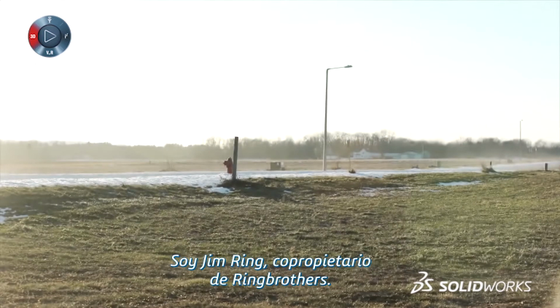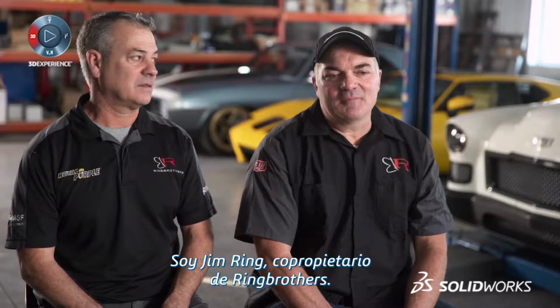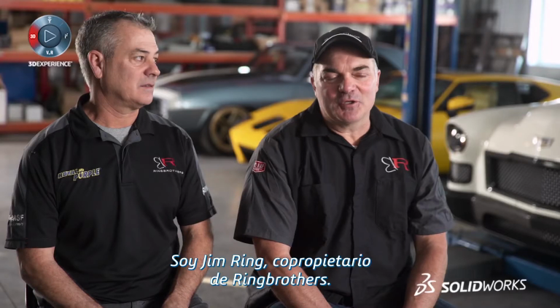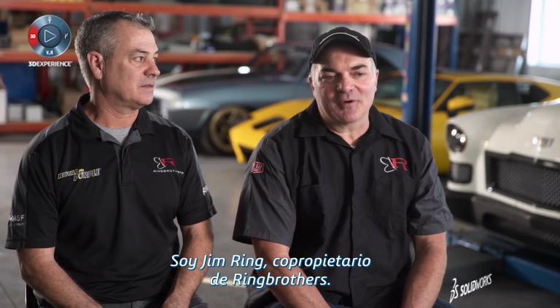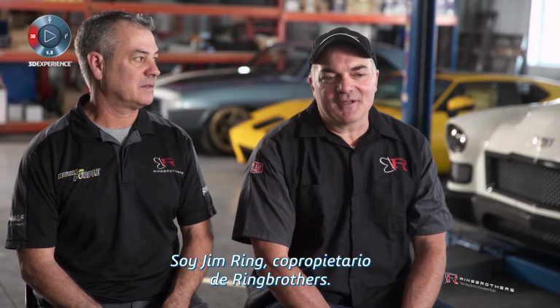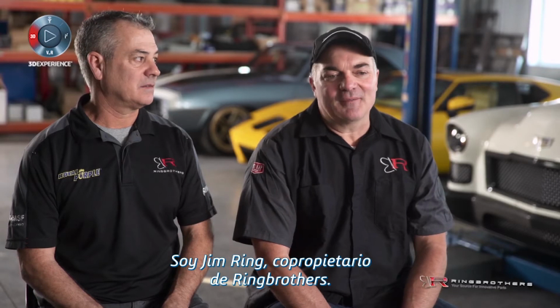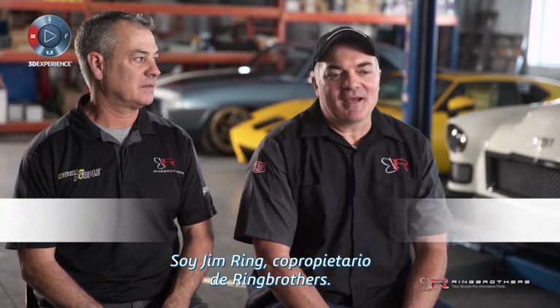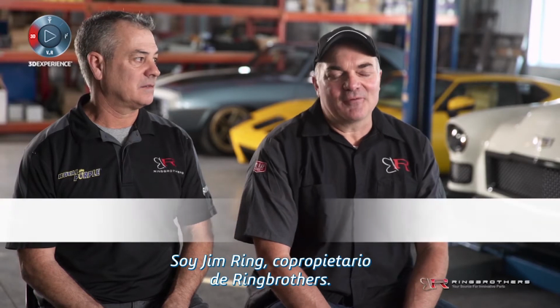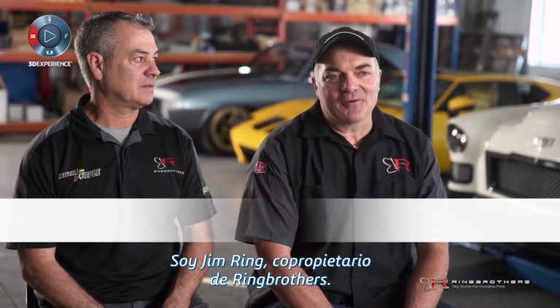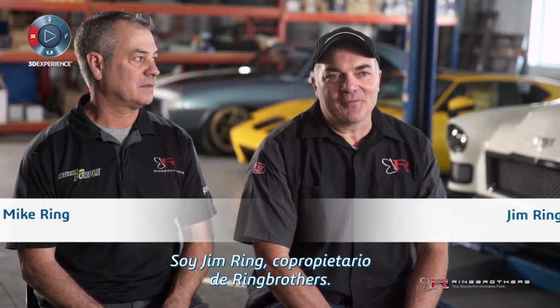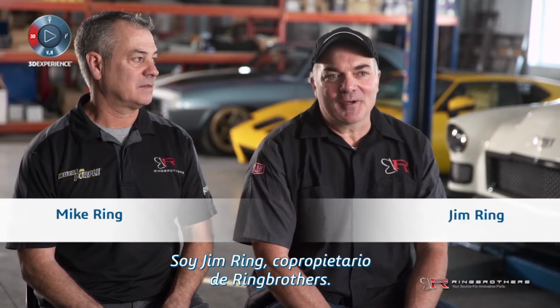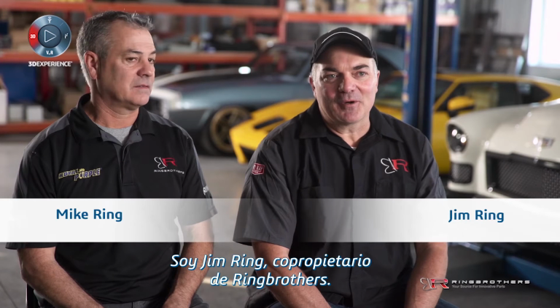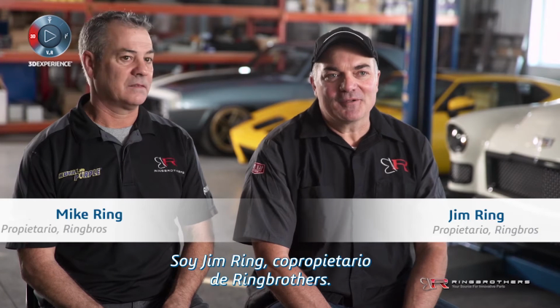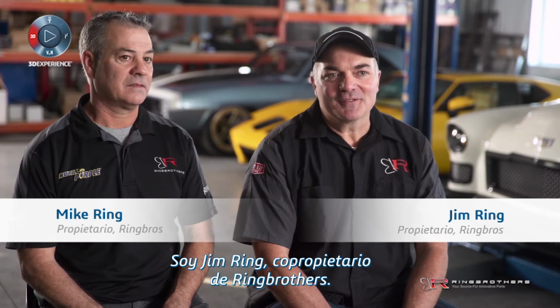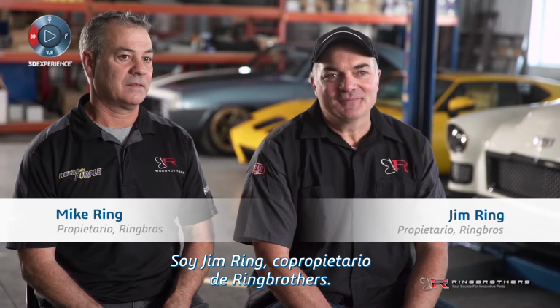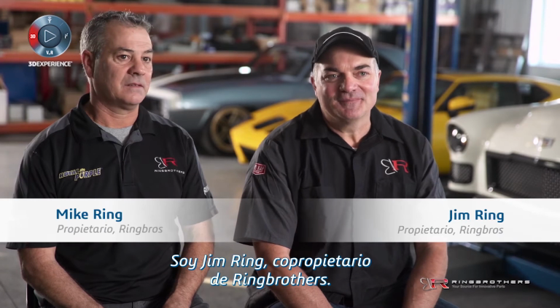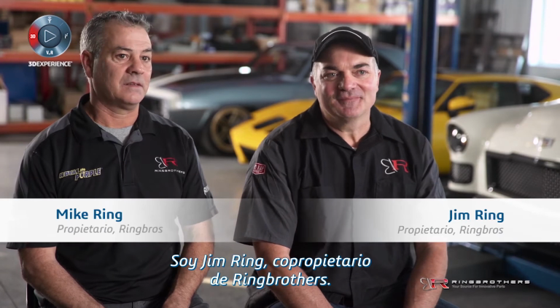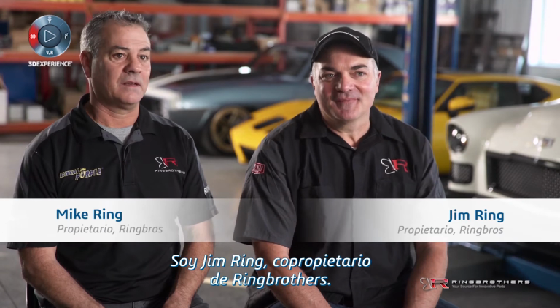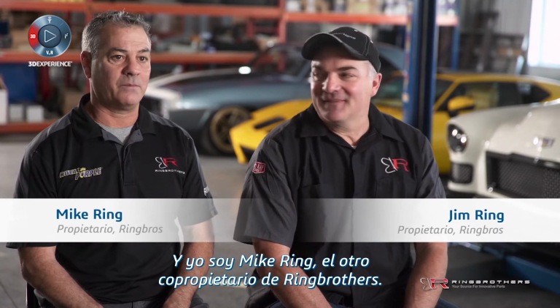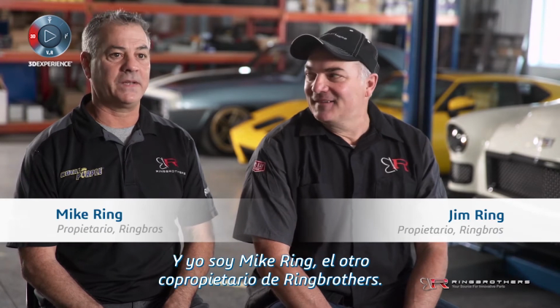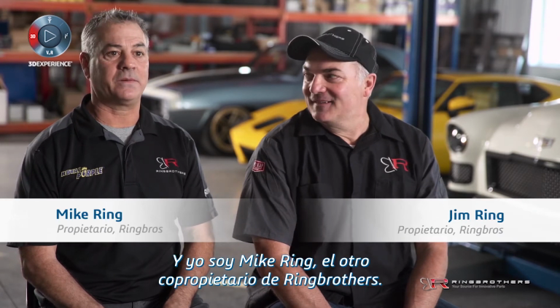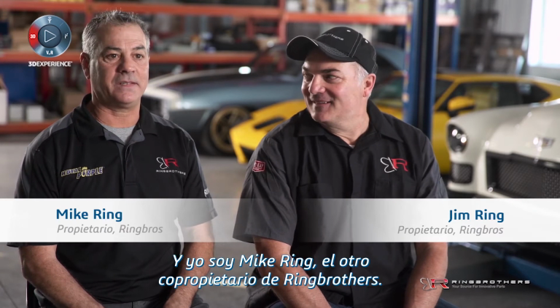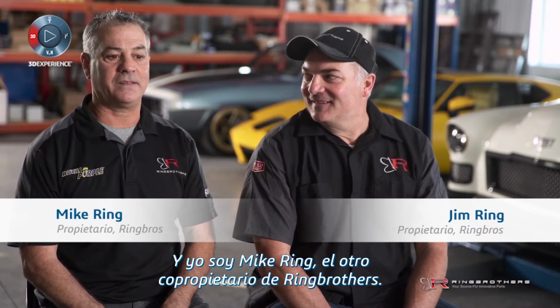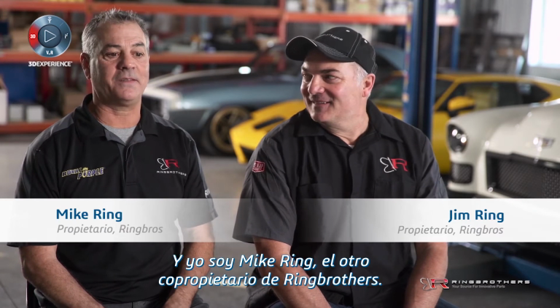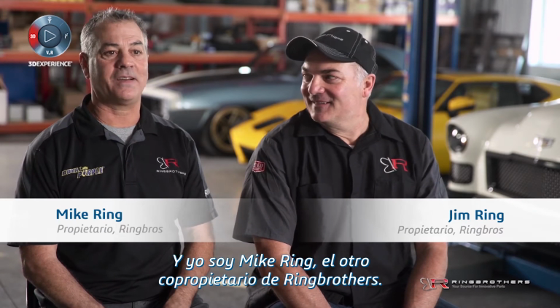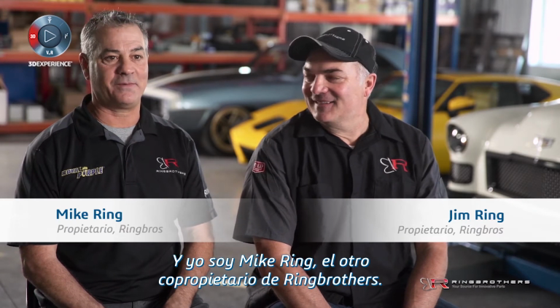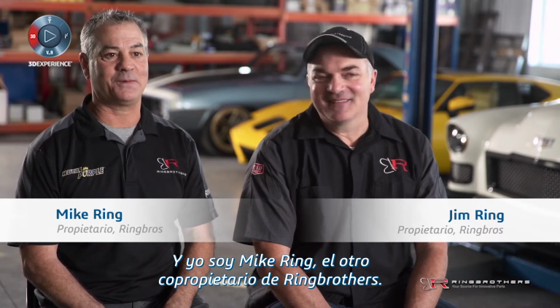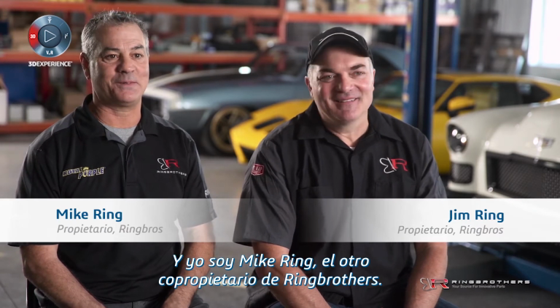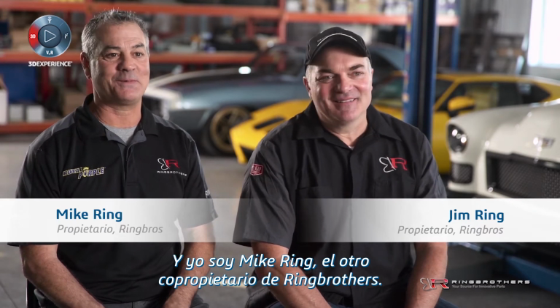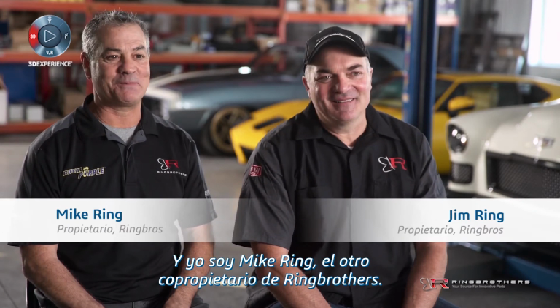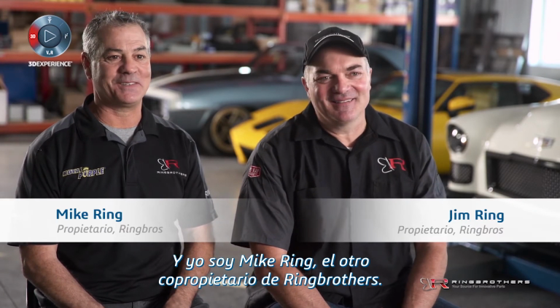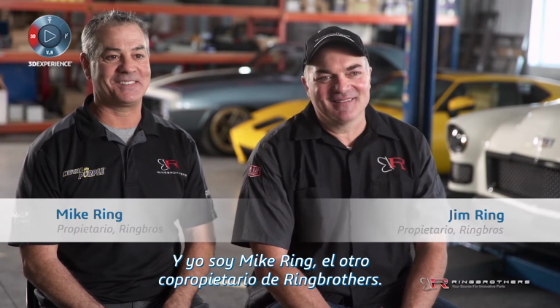I'm Jim Ring, I'm half owner of the Ring Brothers. I'm Mike Ring, the other half owner of the Ring Brothers.